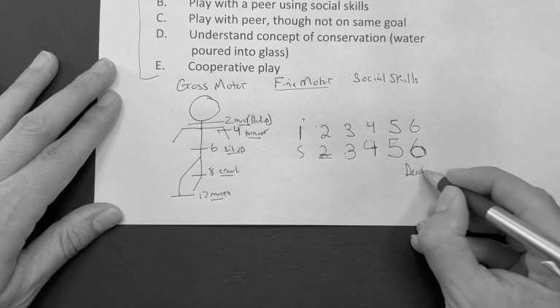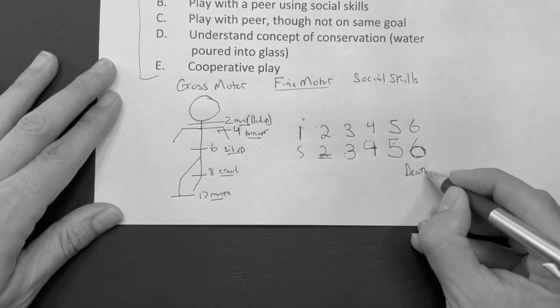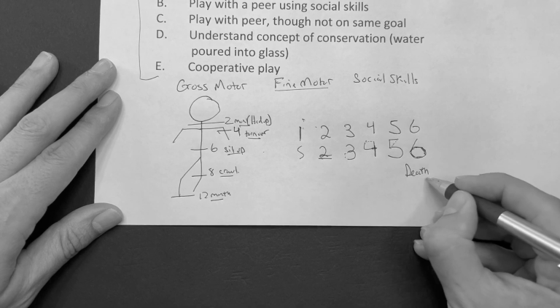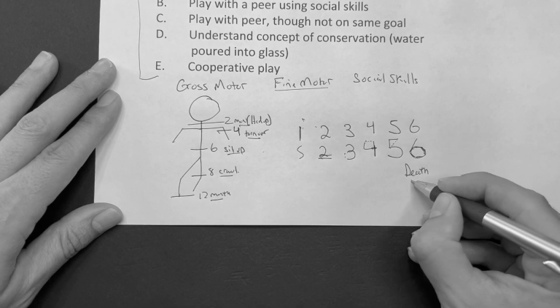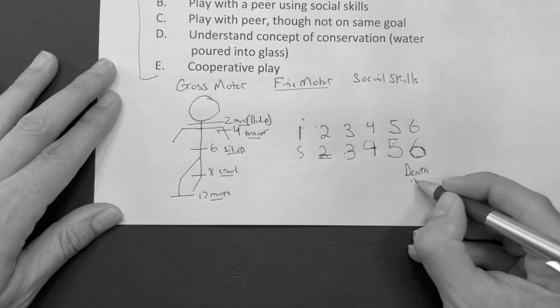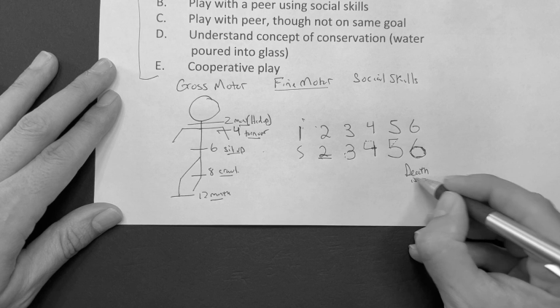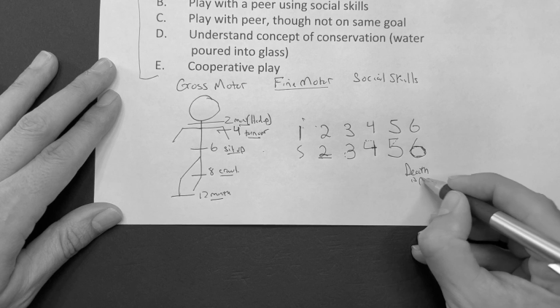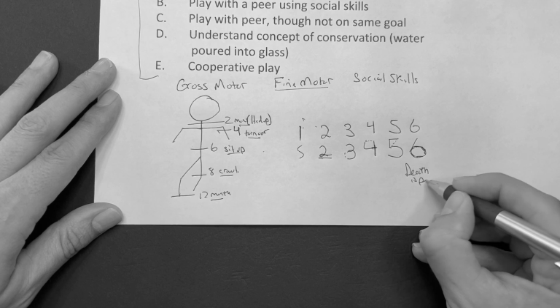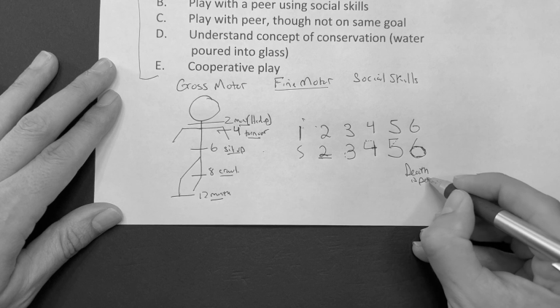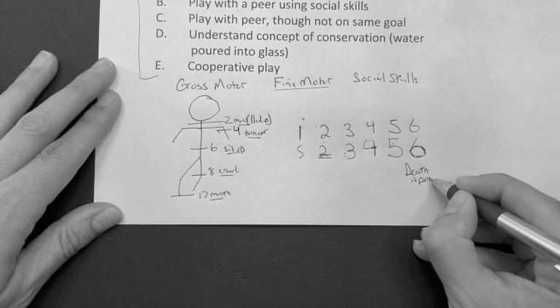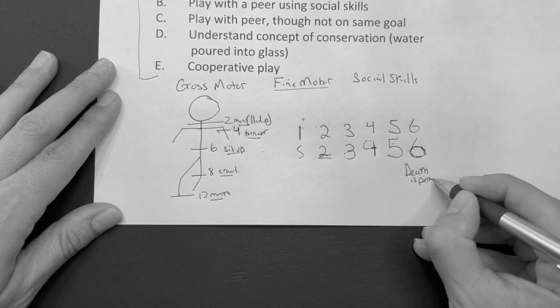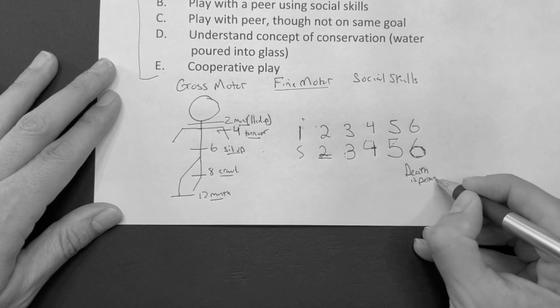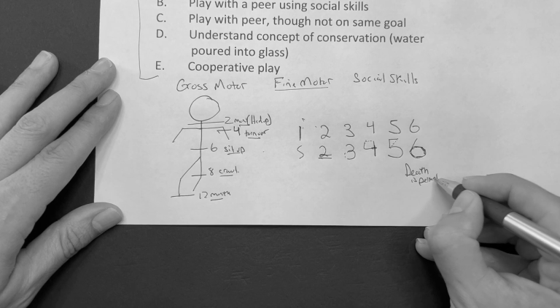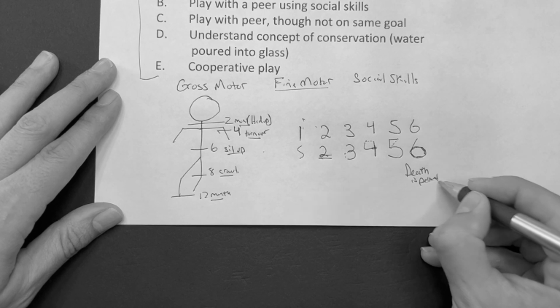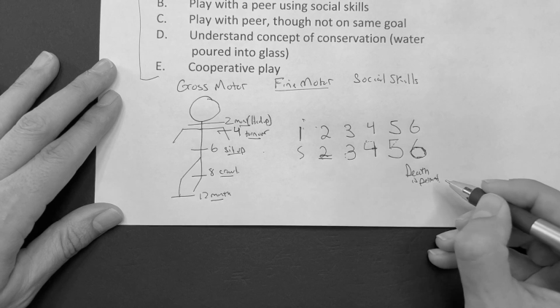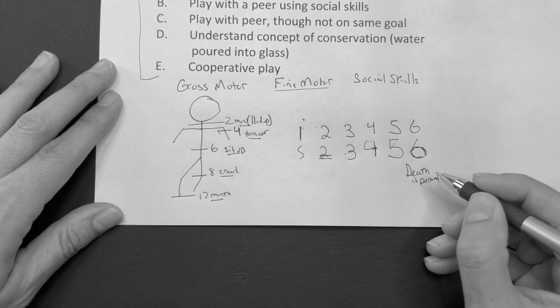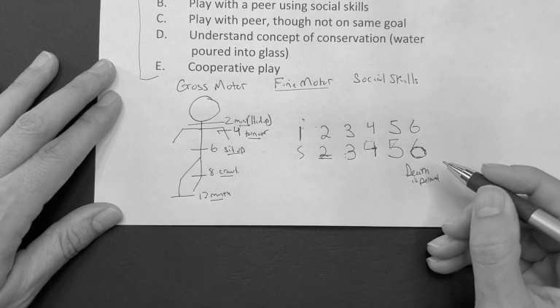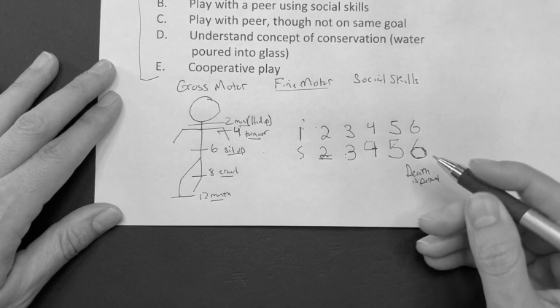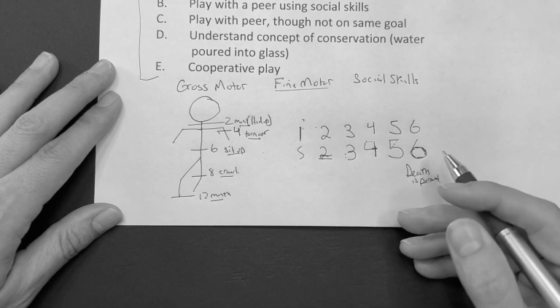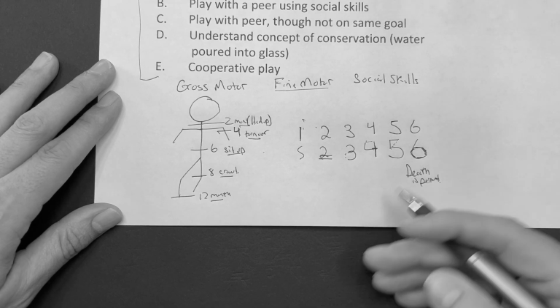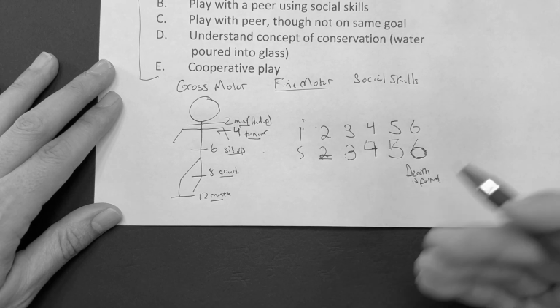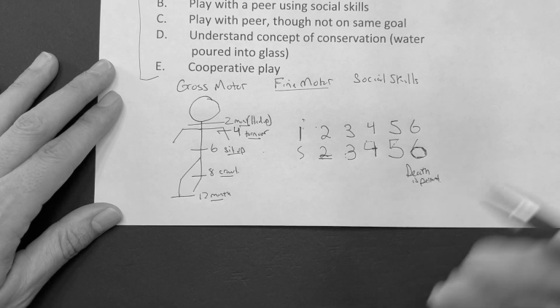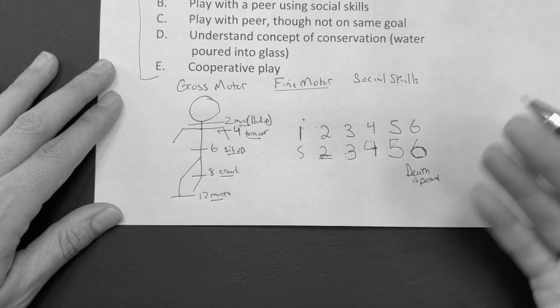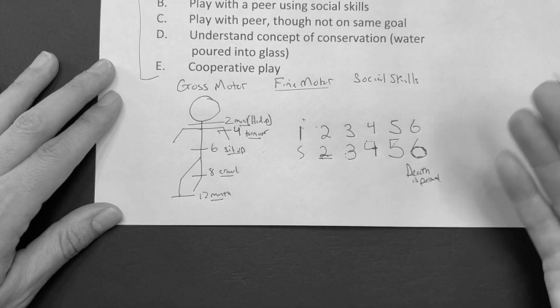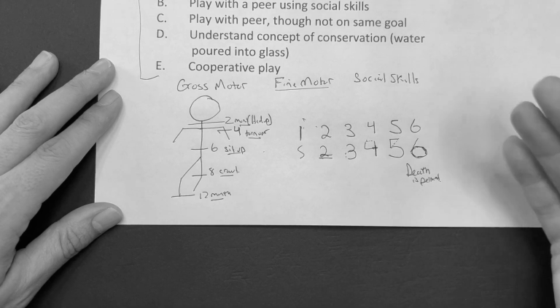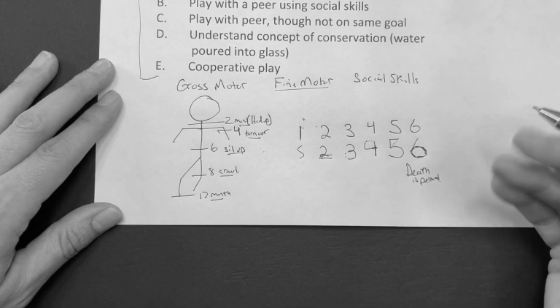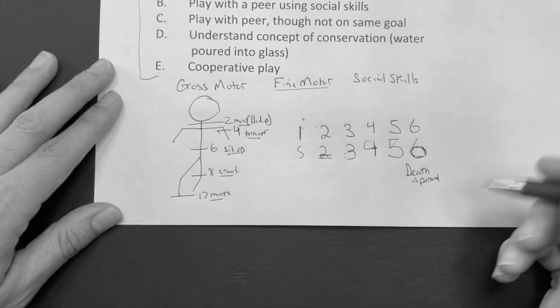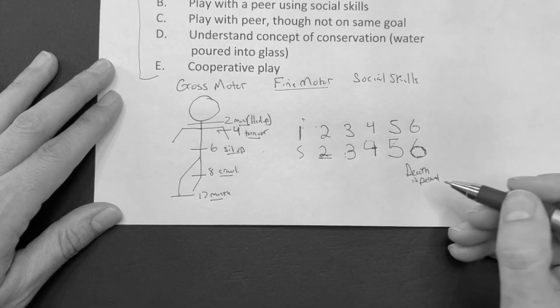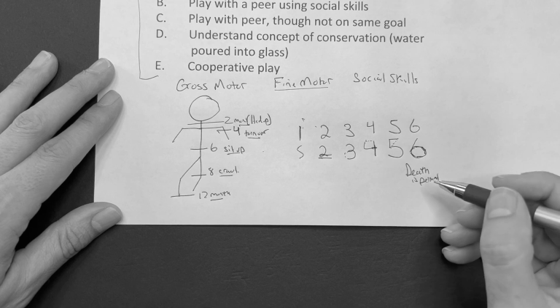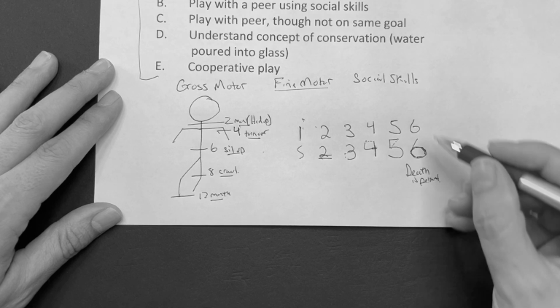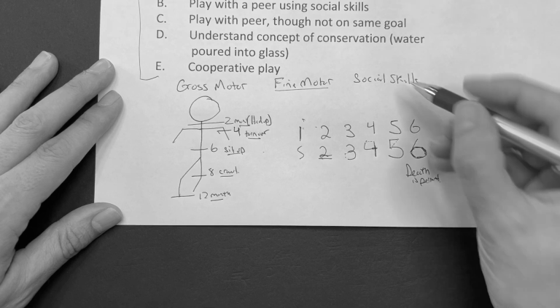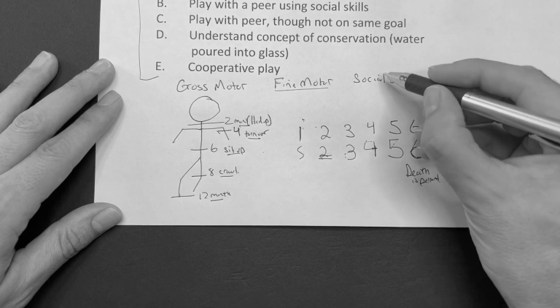At the age of six, we know that death is permanent — or at least, that's the earliest a child could be able to understand that concept.